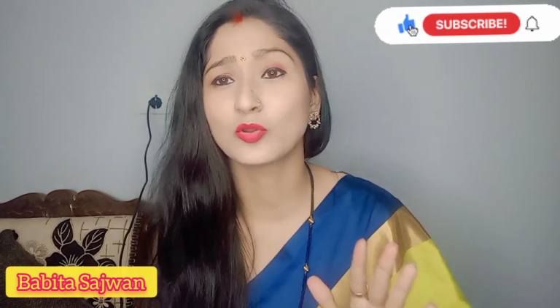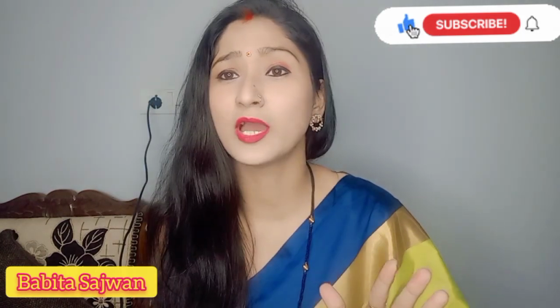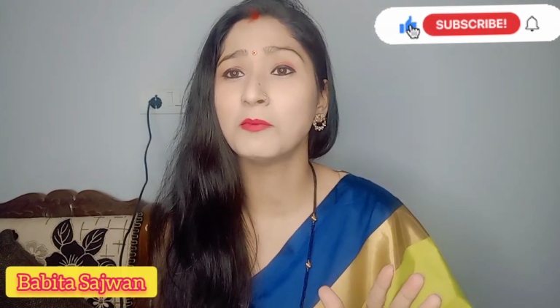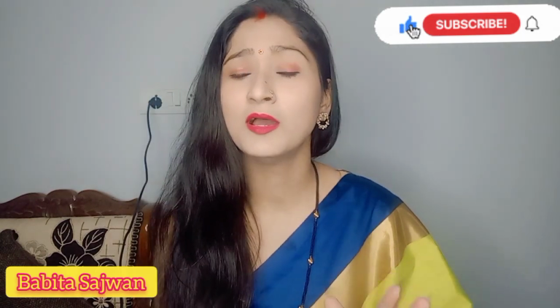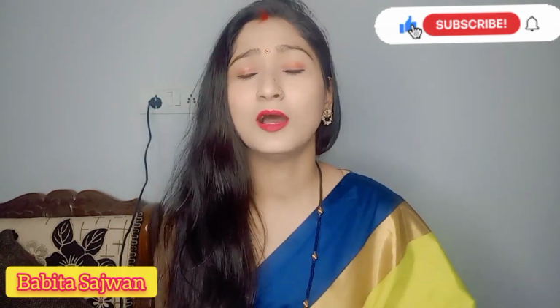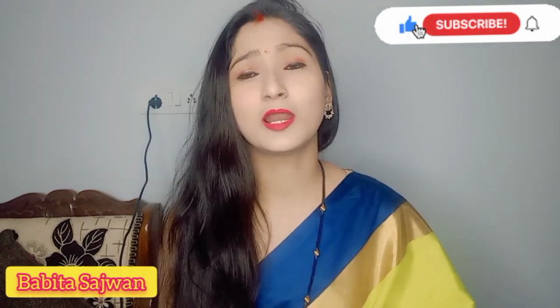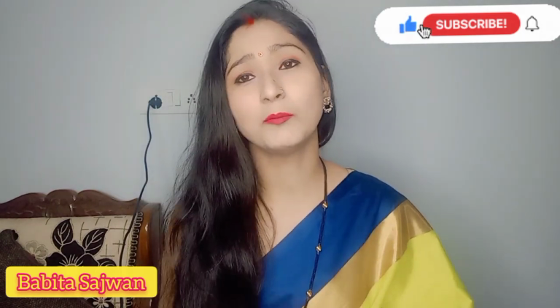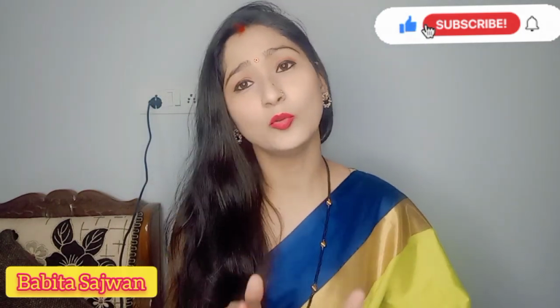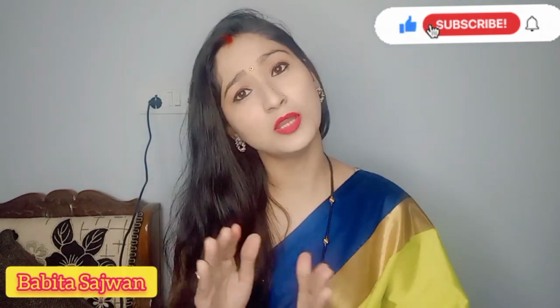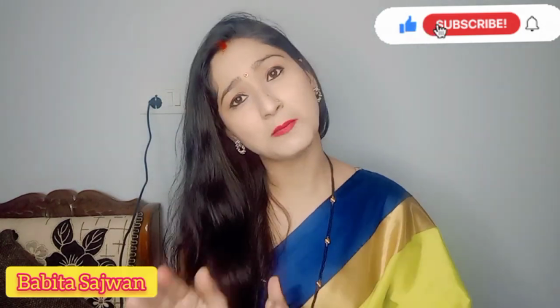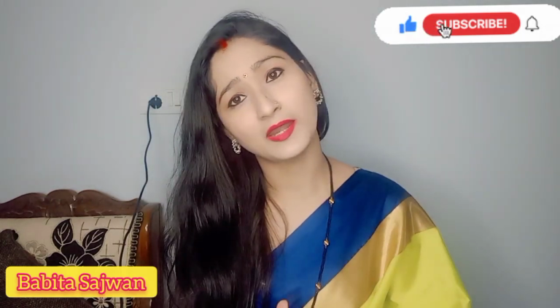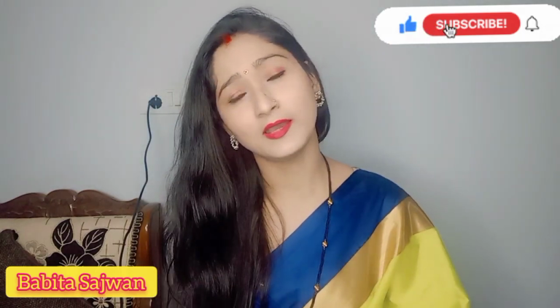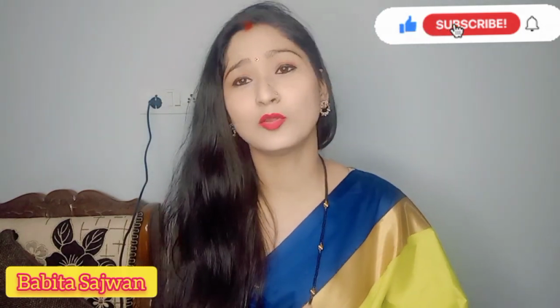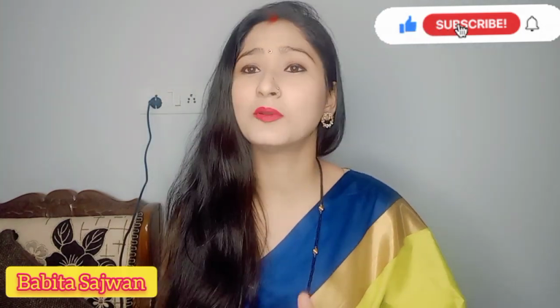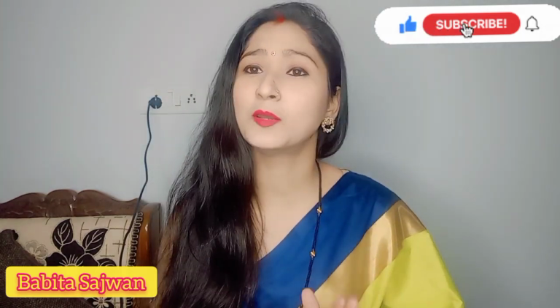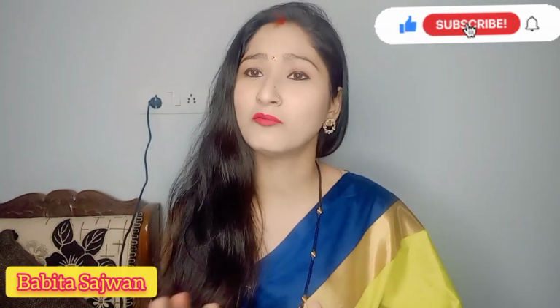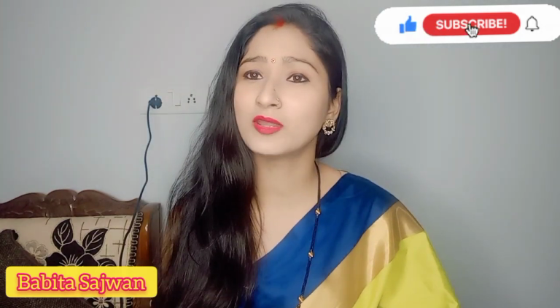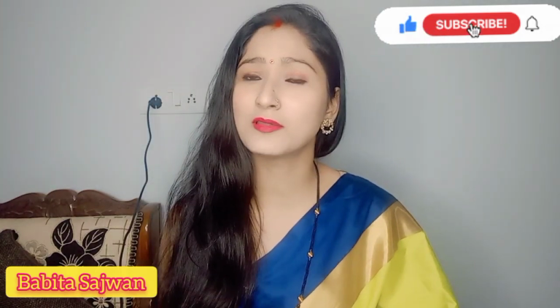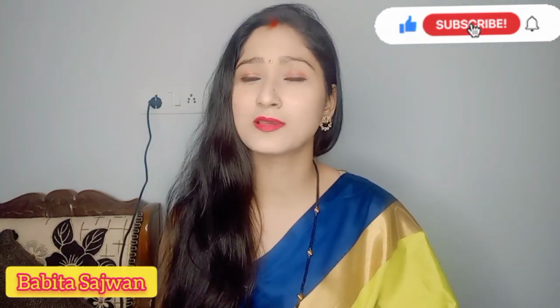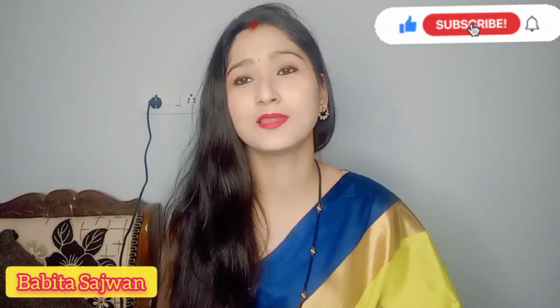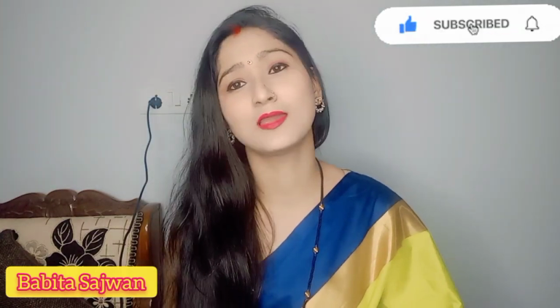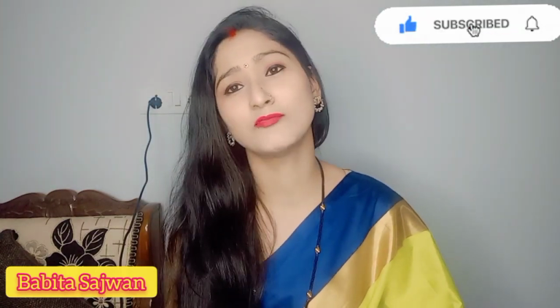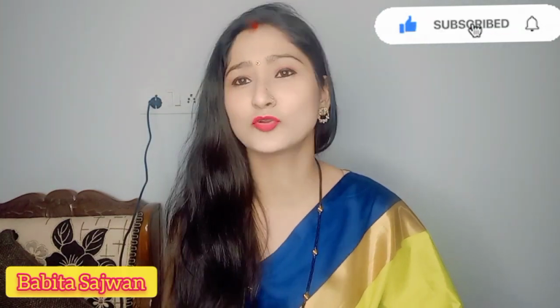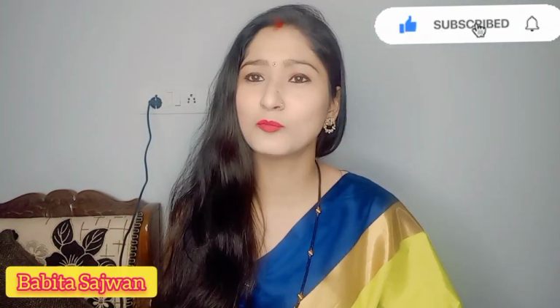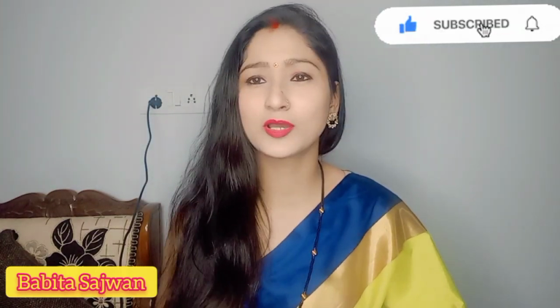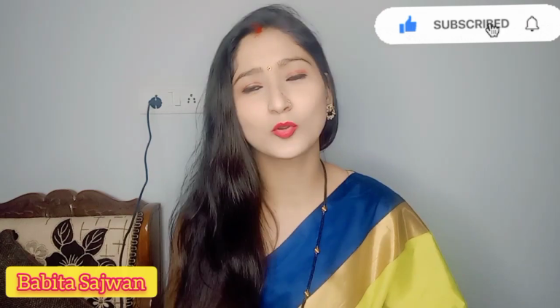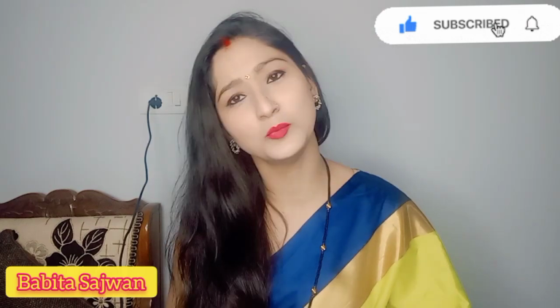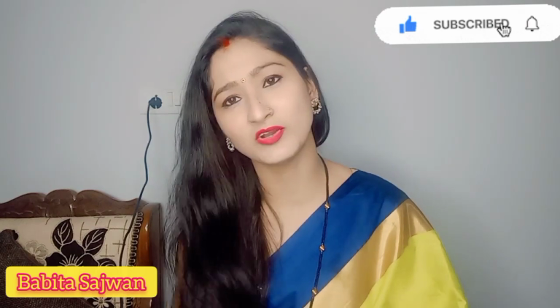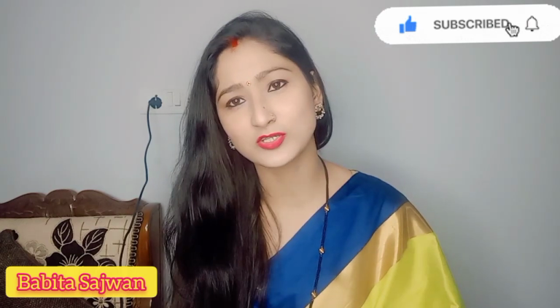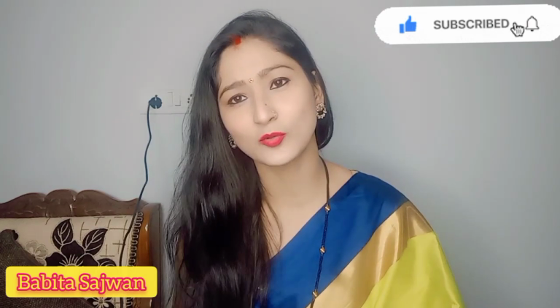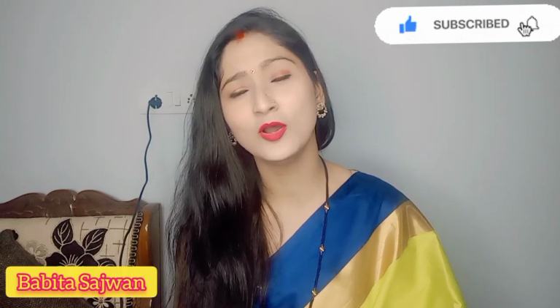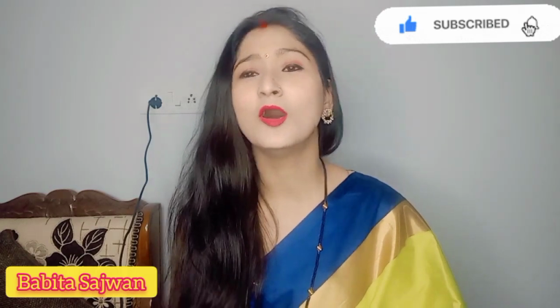If you are newly married, you can wear this look at home, or you can wear it for a small function as well.